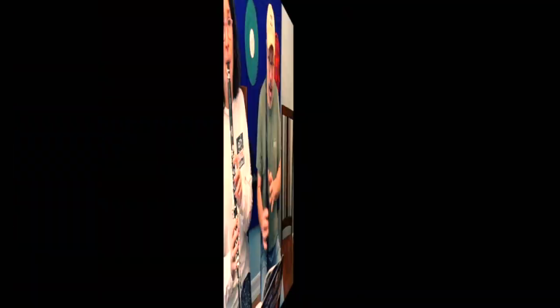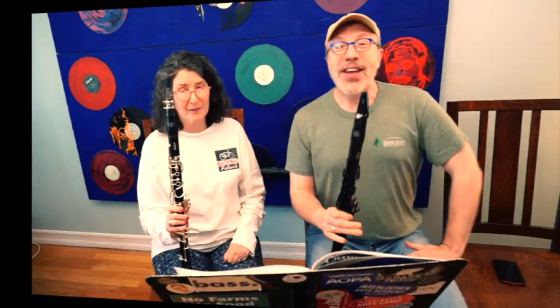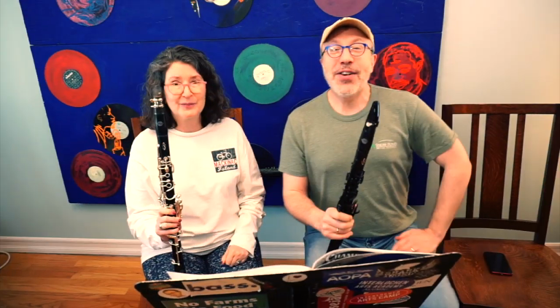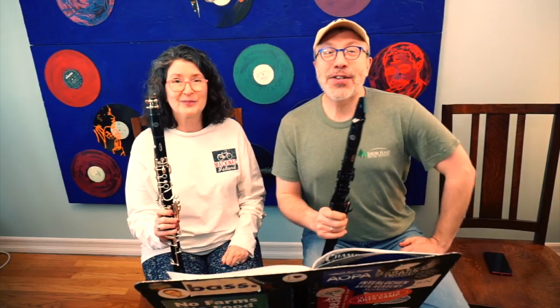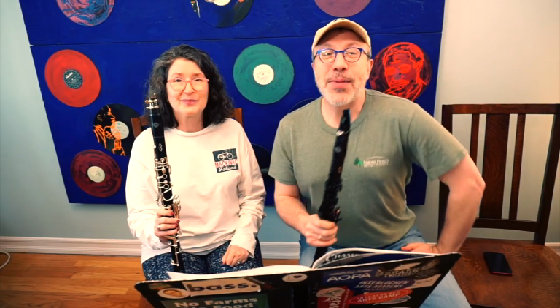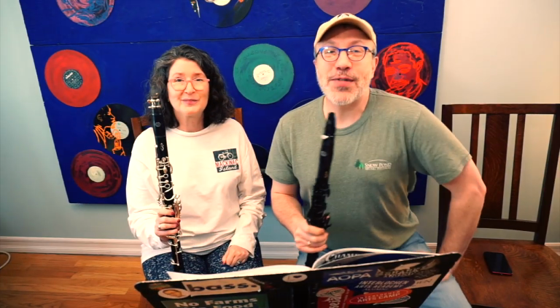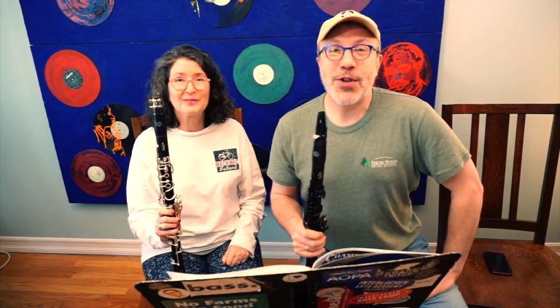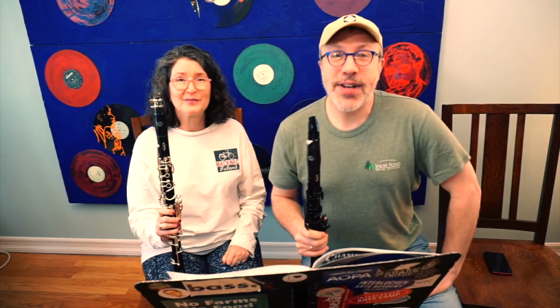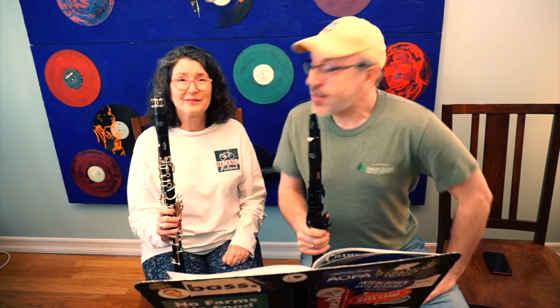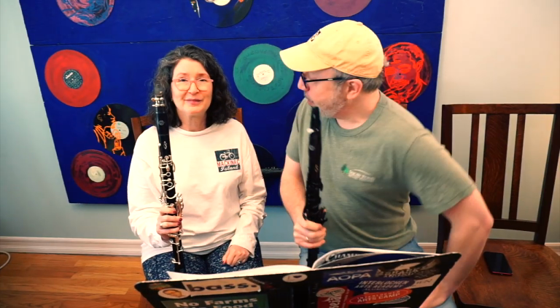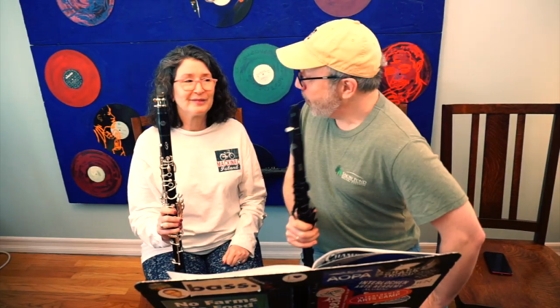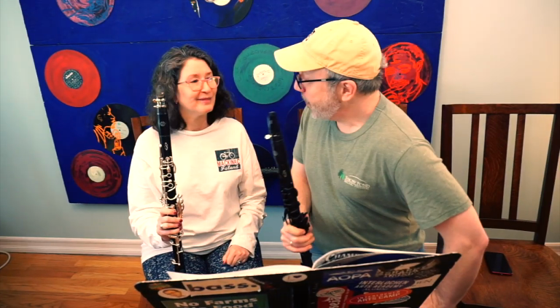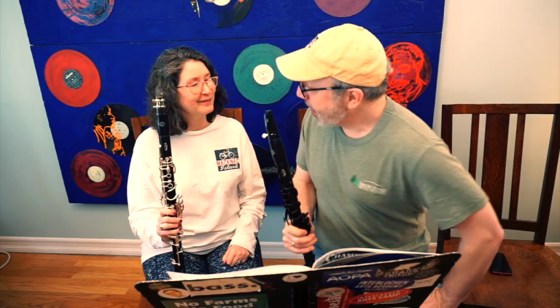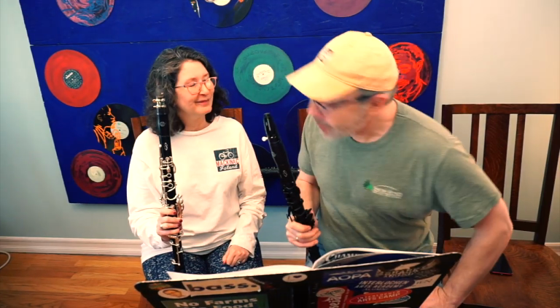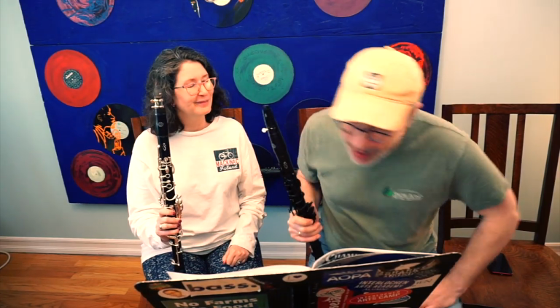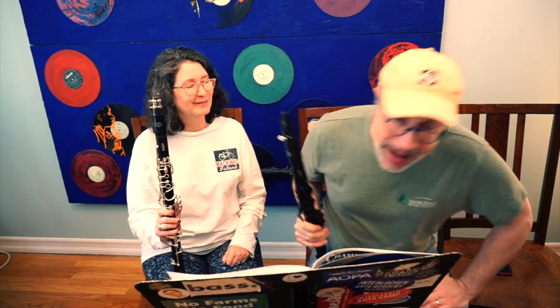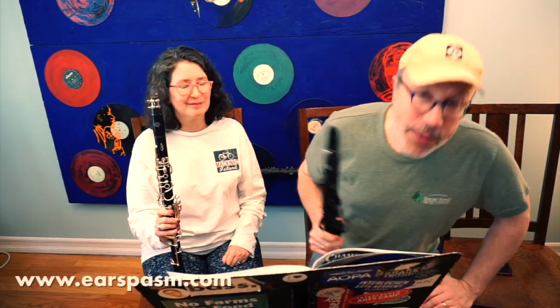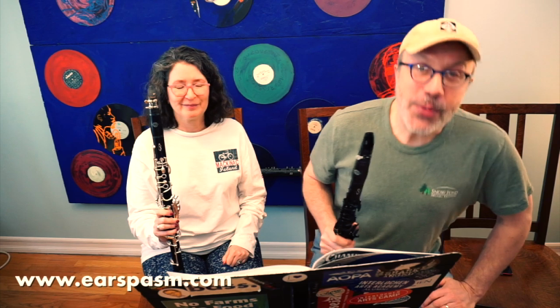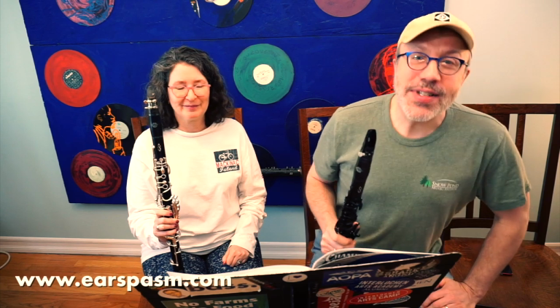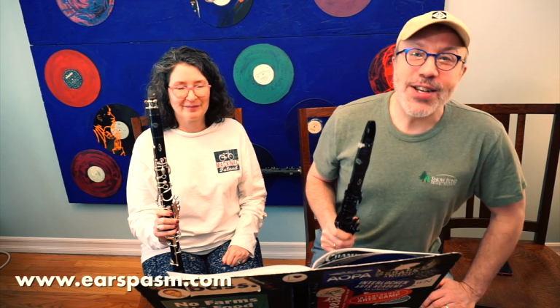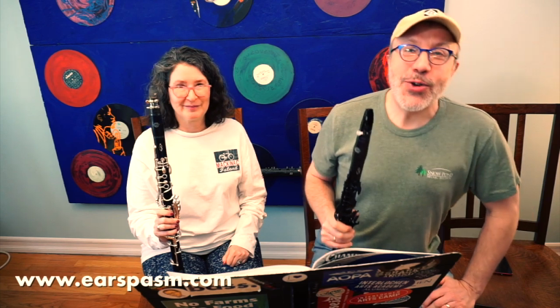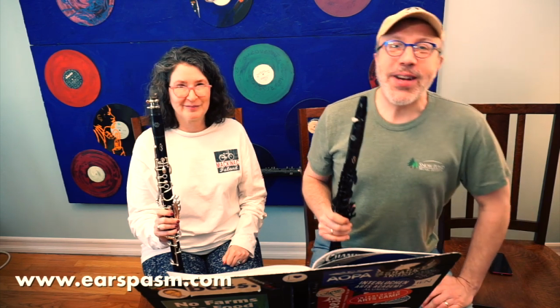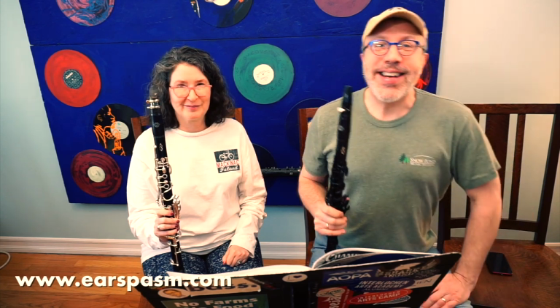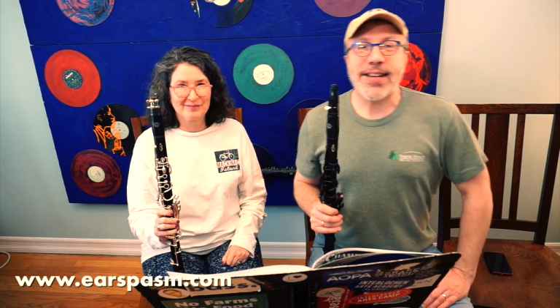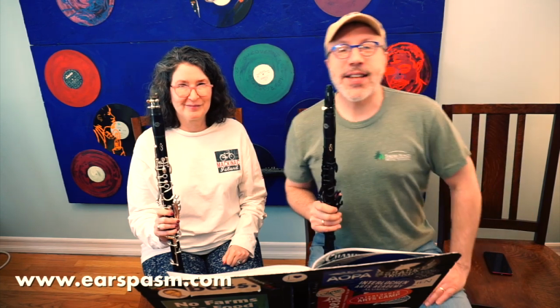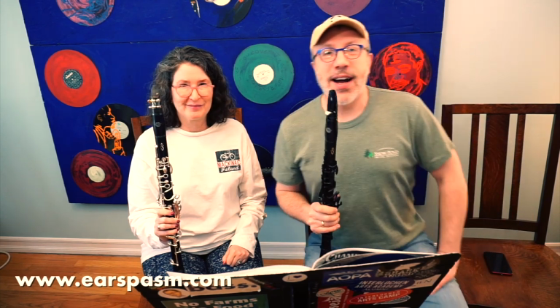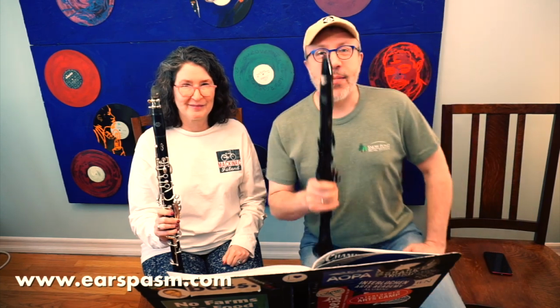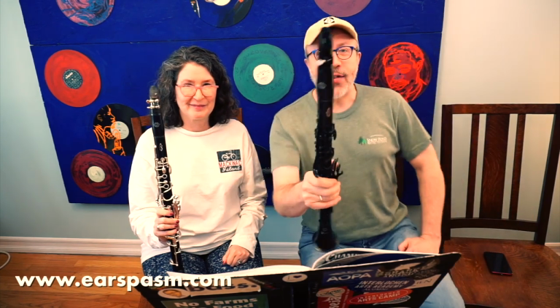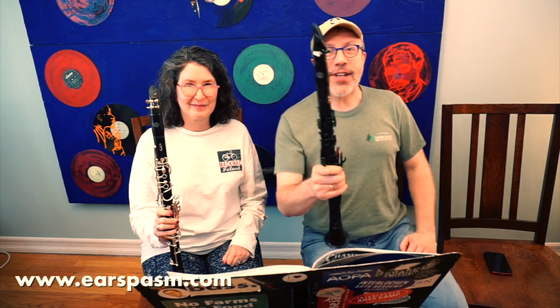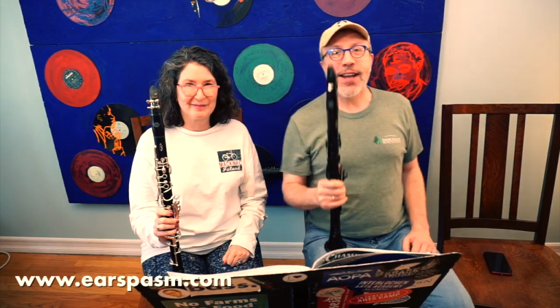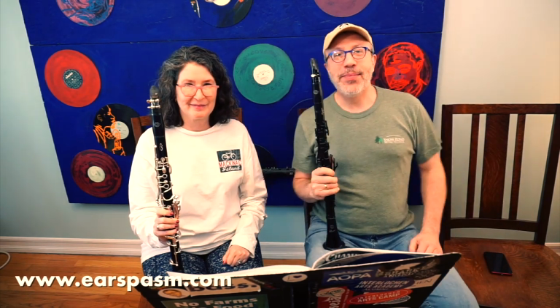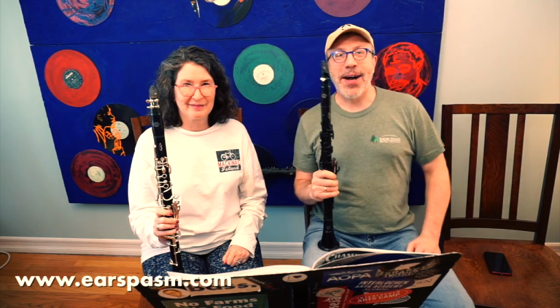Thank you all so much for joining us, and we will see you next time. Have a good day. Bye.